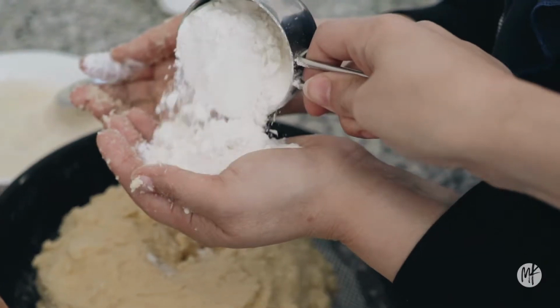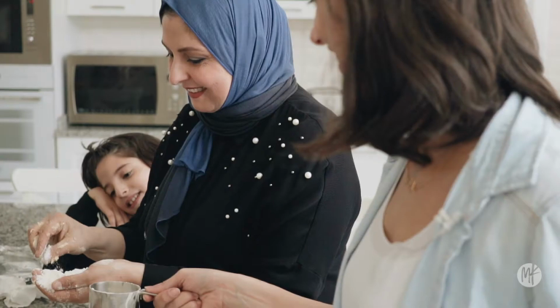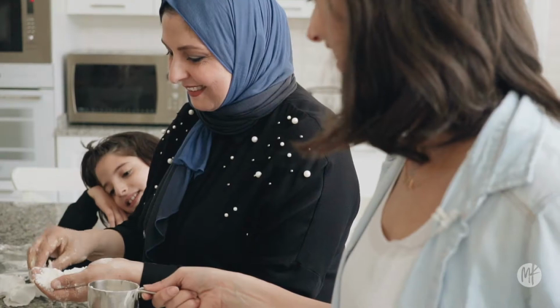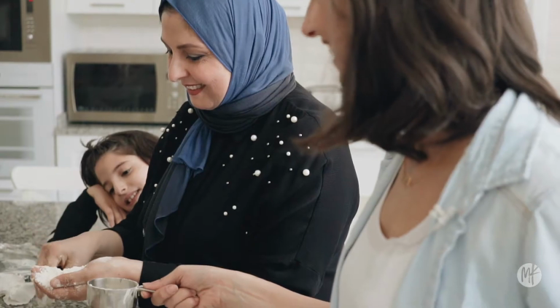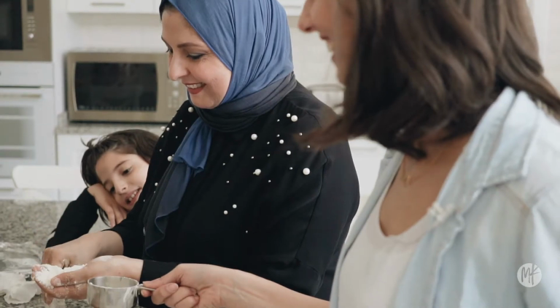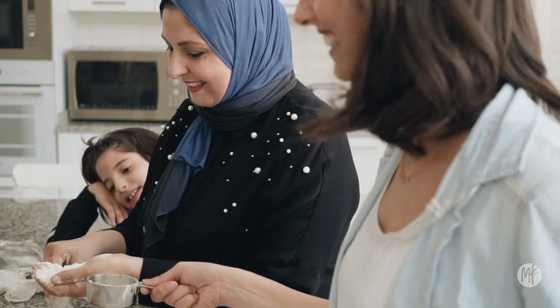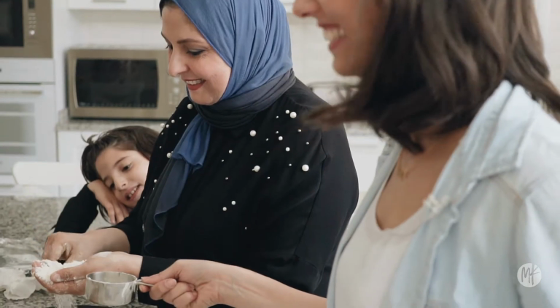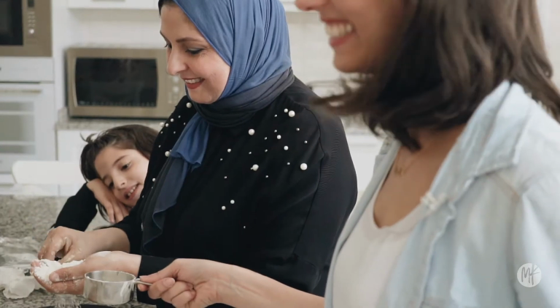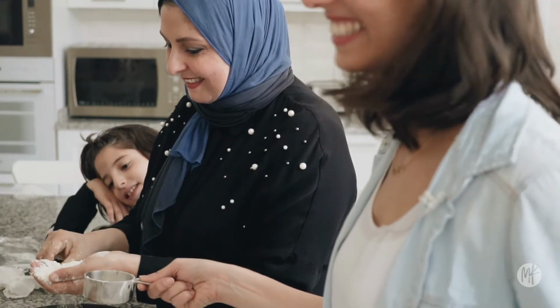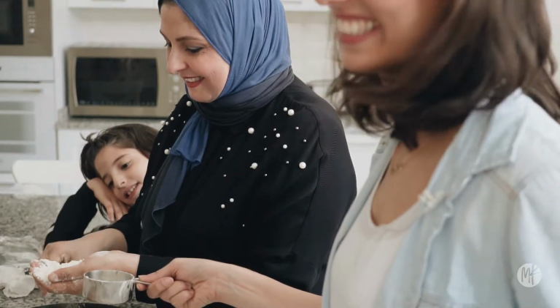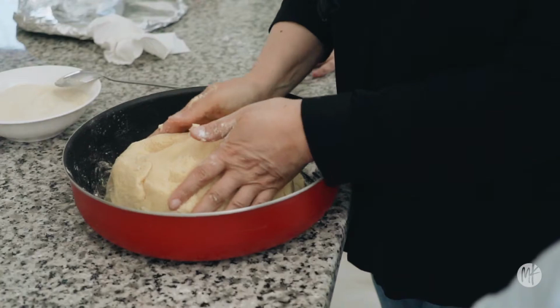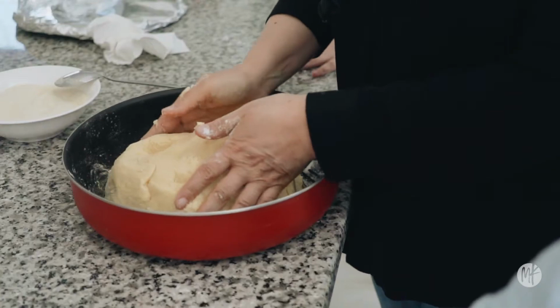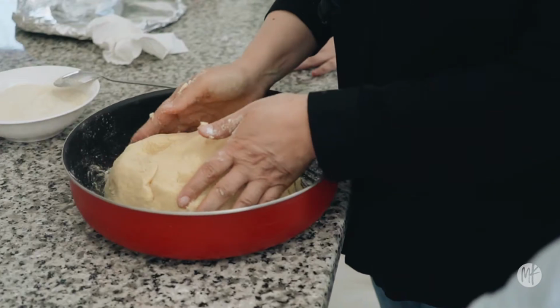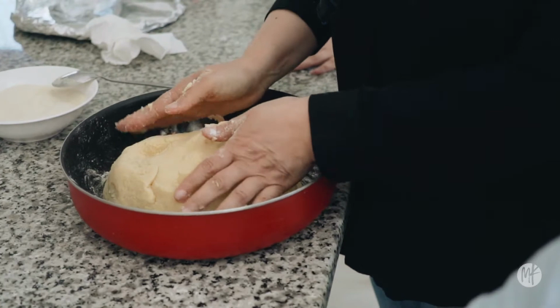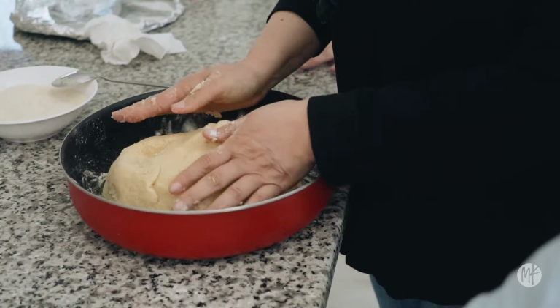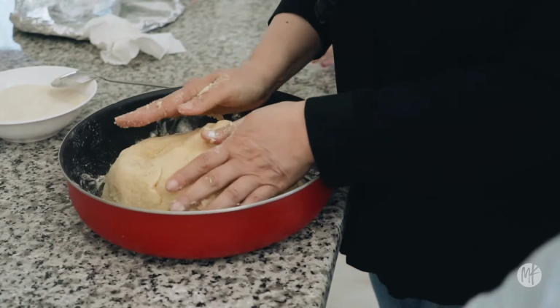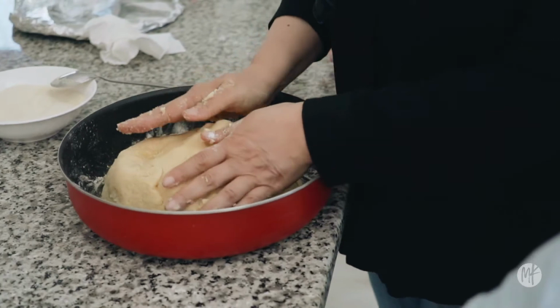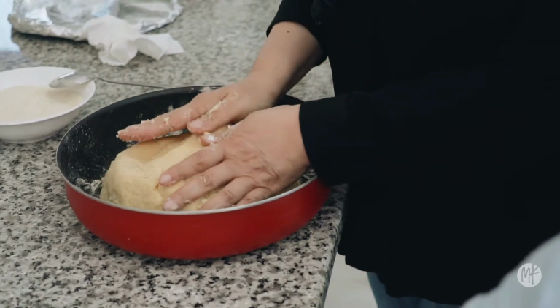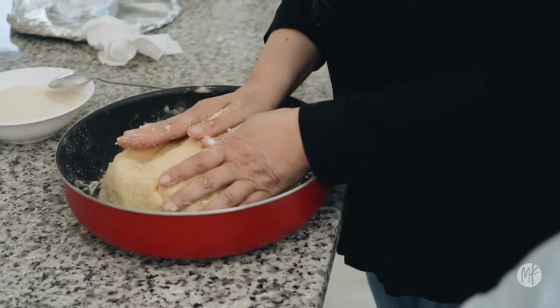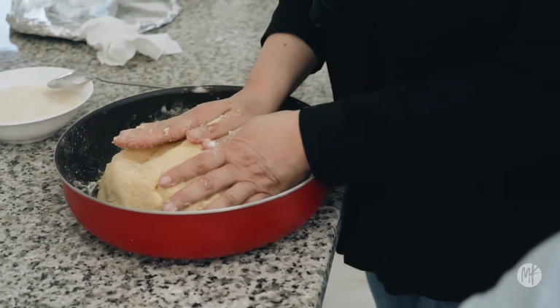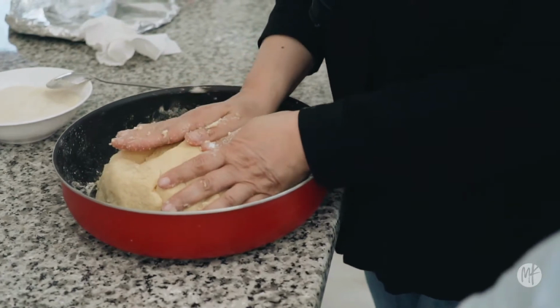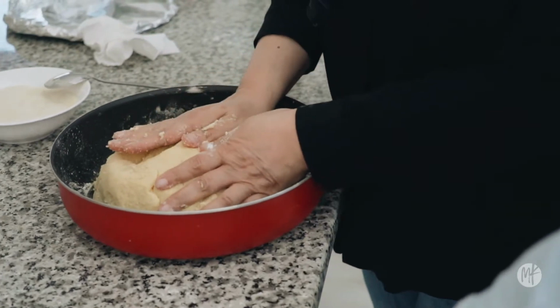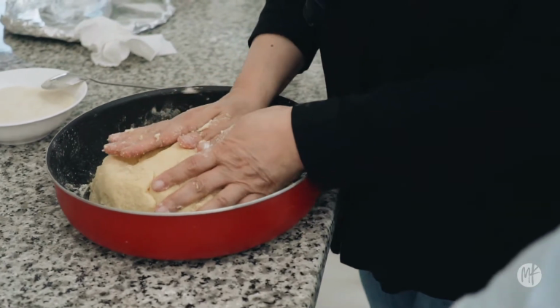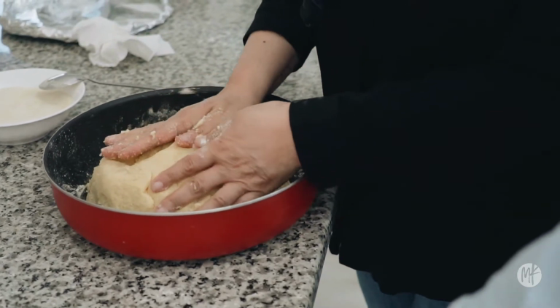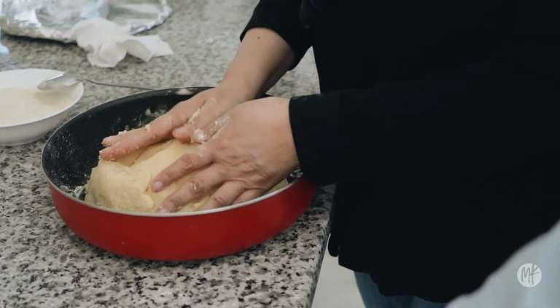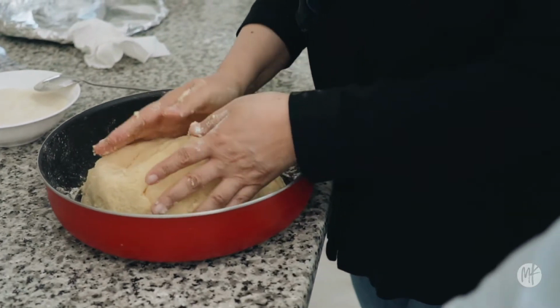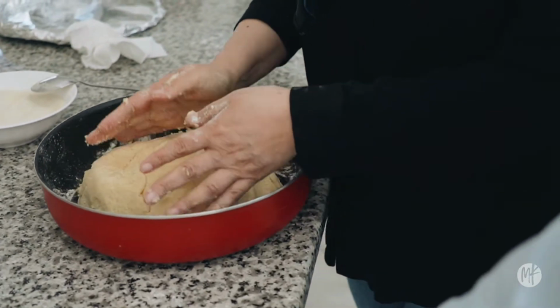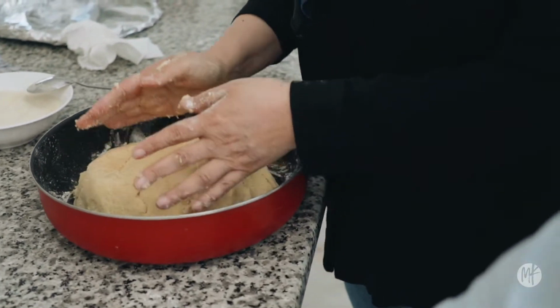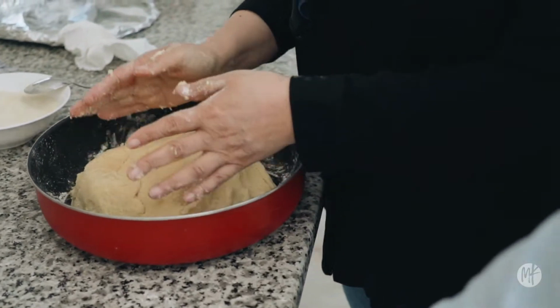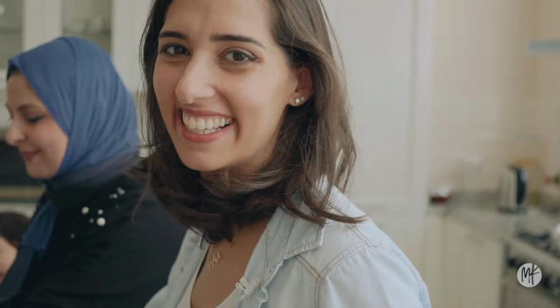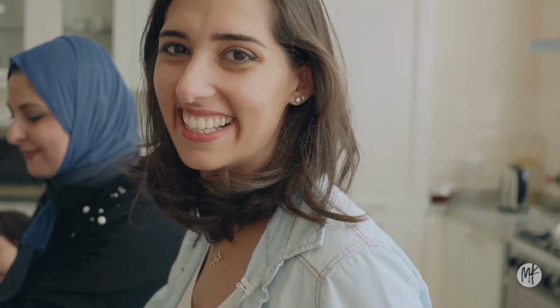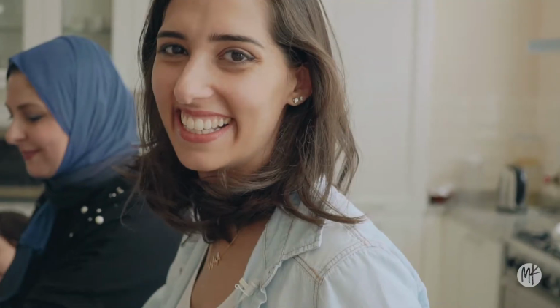You see when you get it light, getting lighter — it means it's done now.